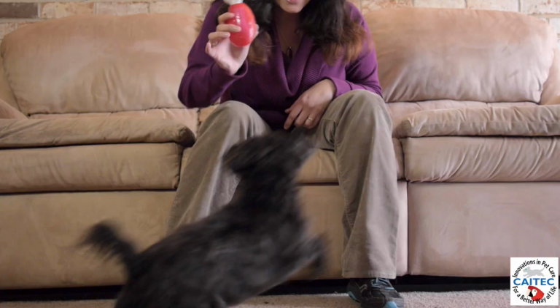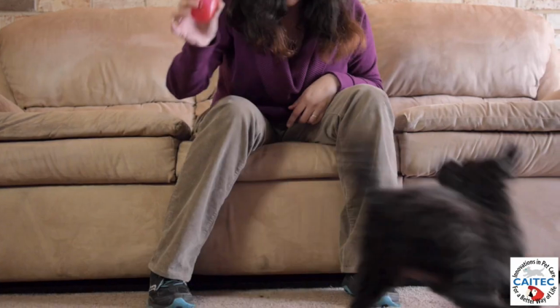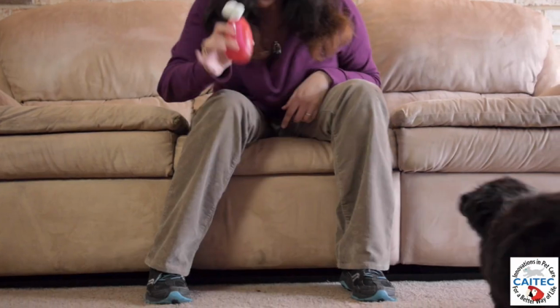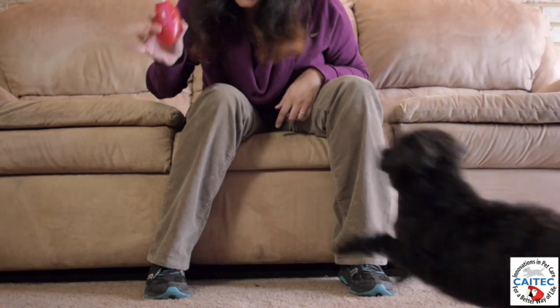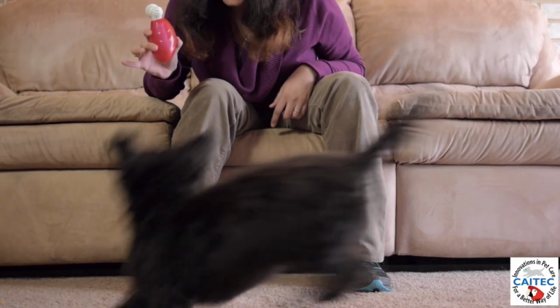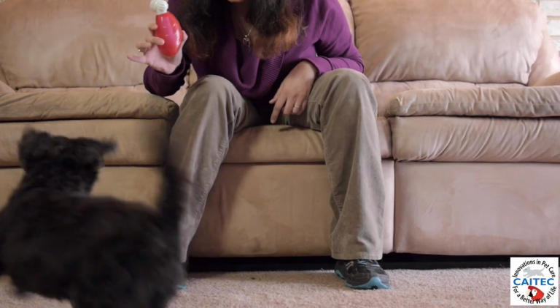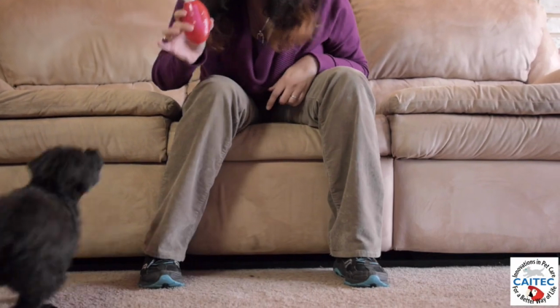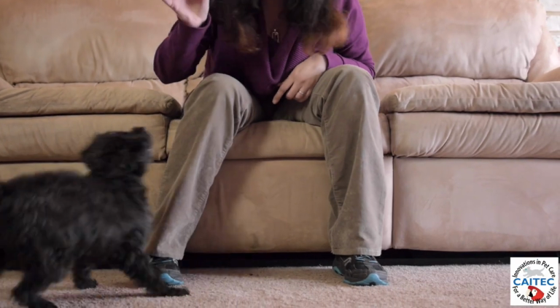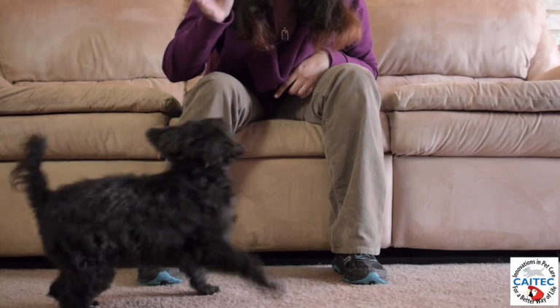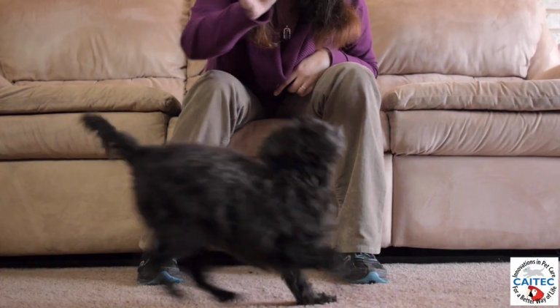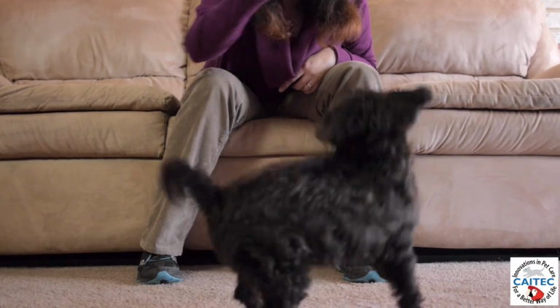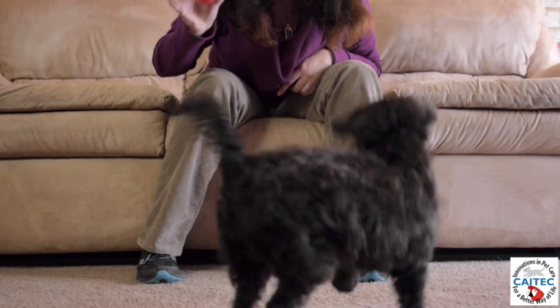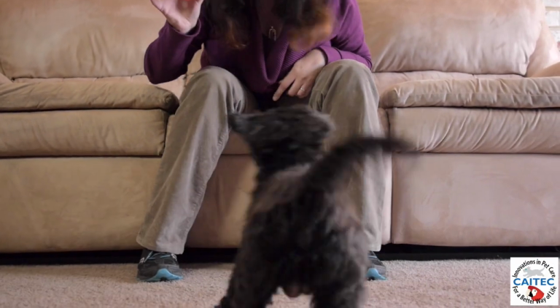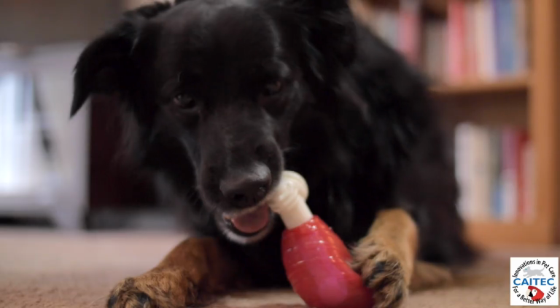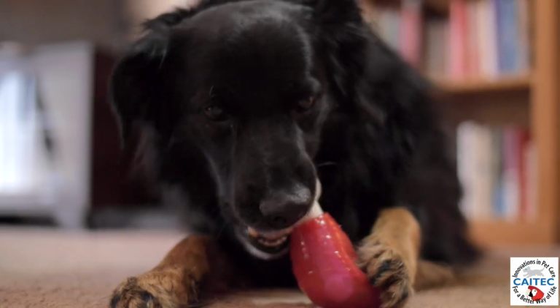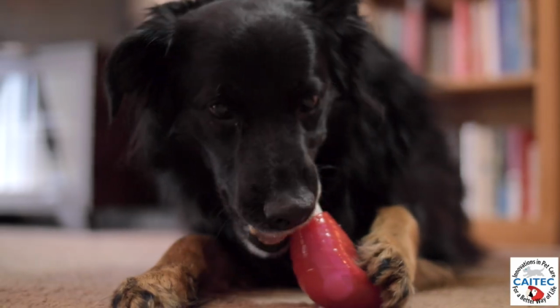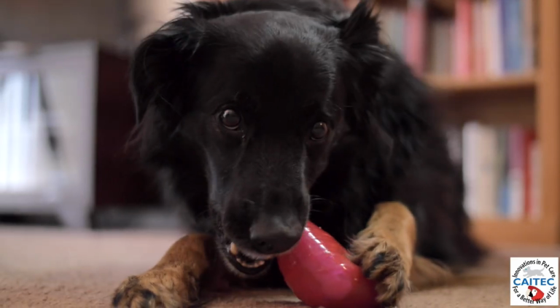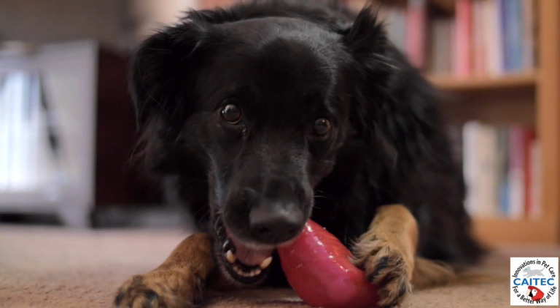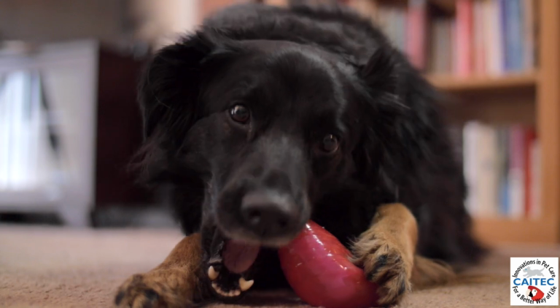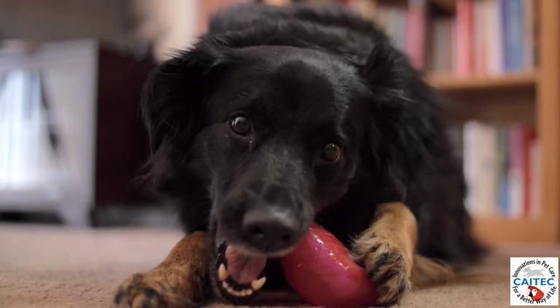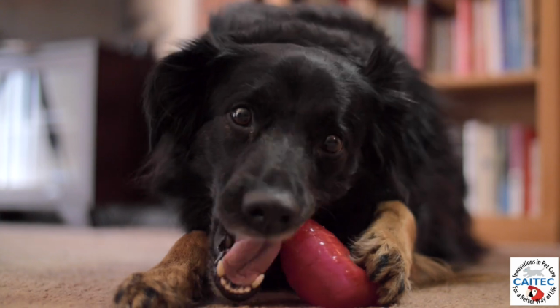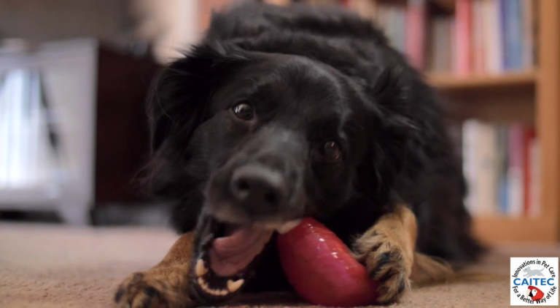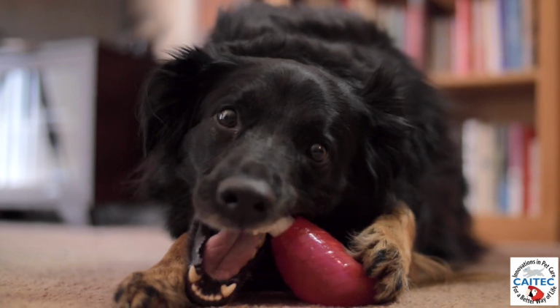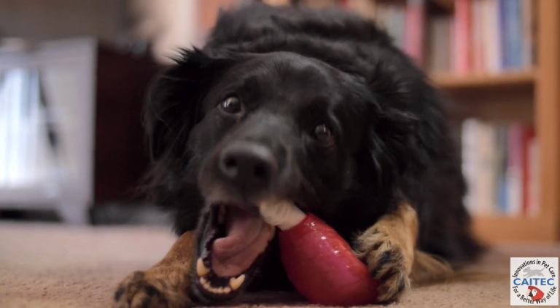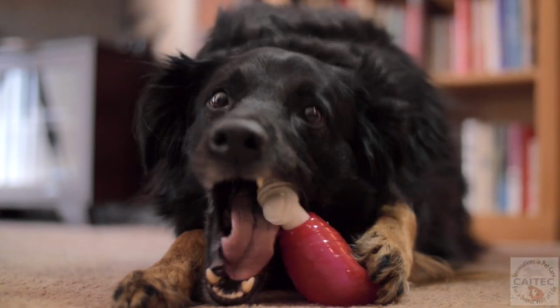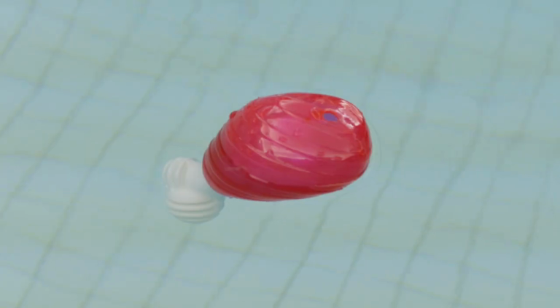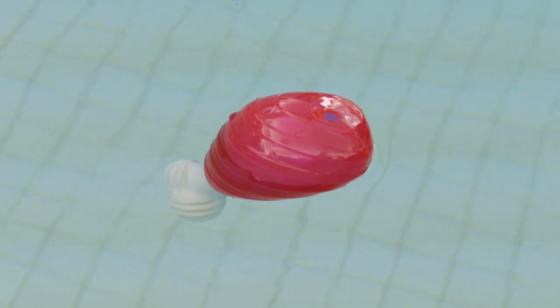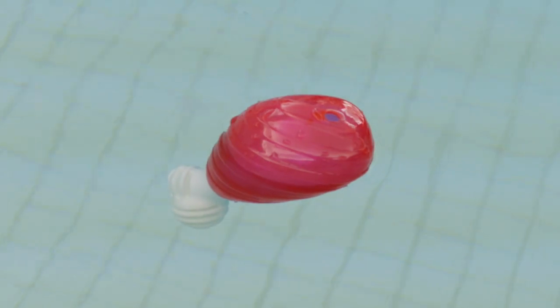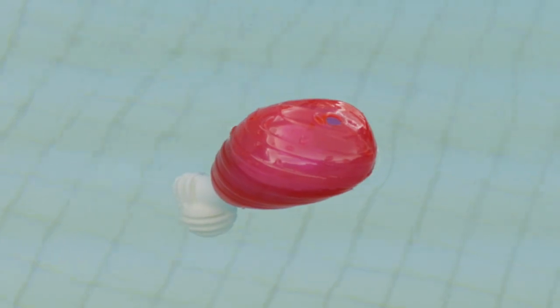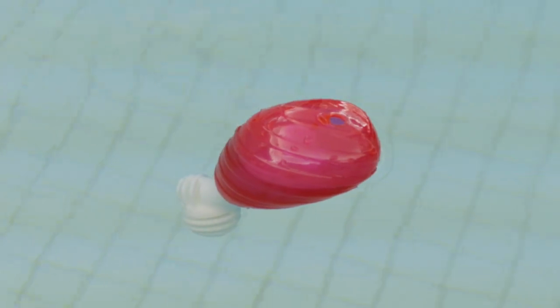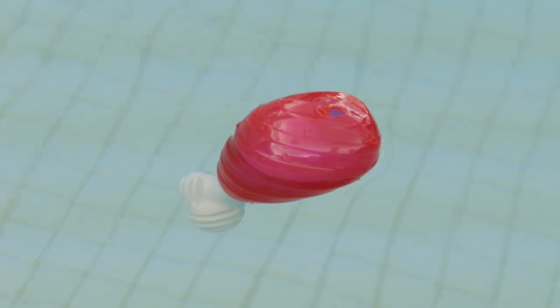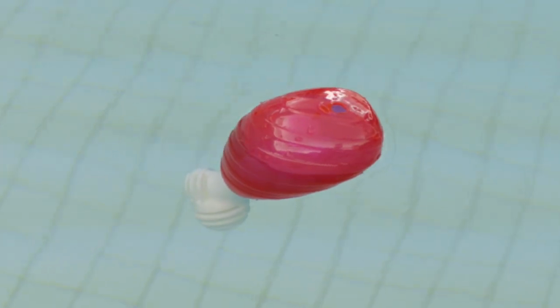Chew toys help prevent boredom, reduce stress, and satisfy chewing urges. Also, it floats!